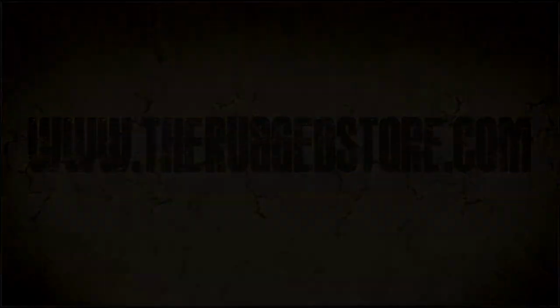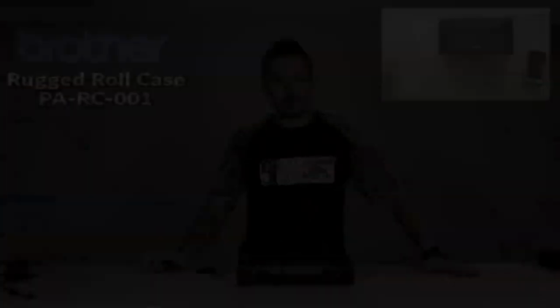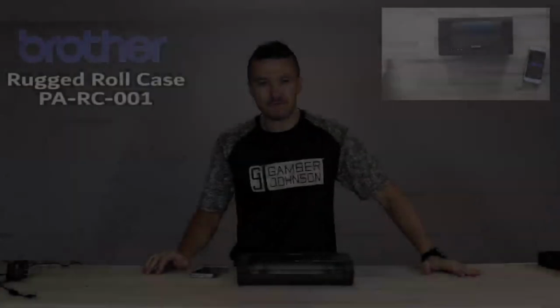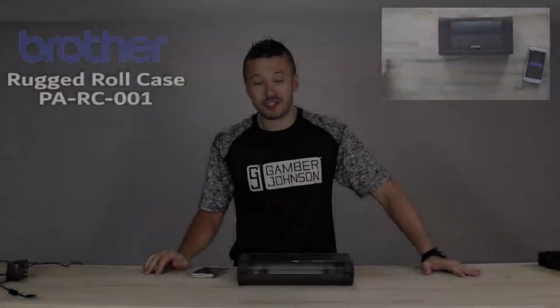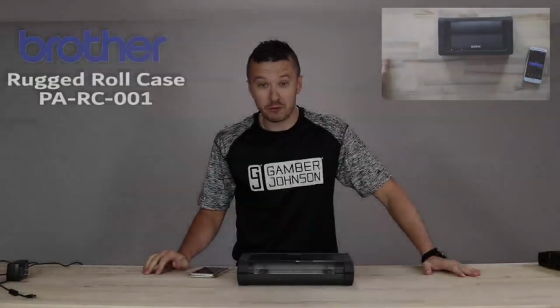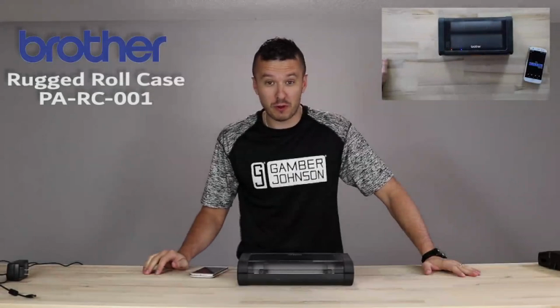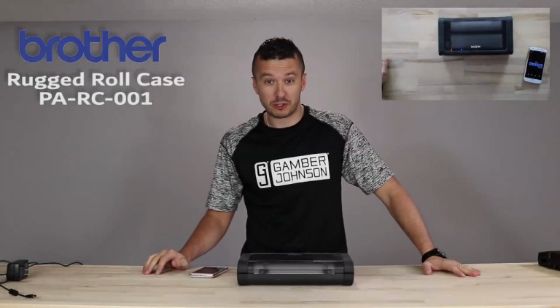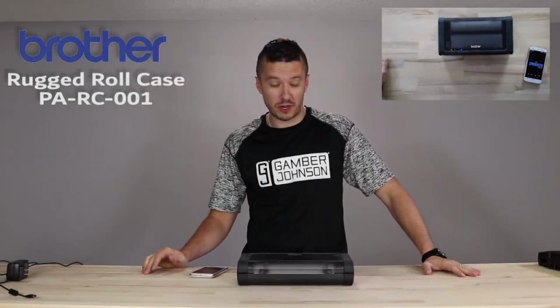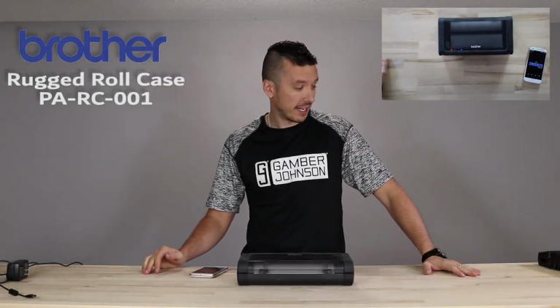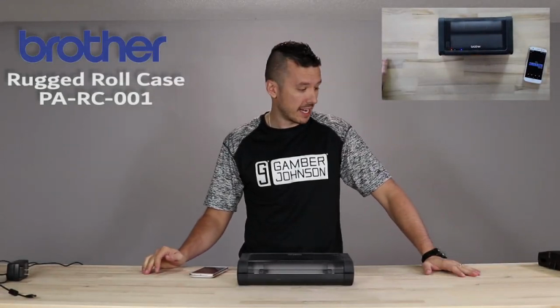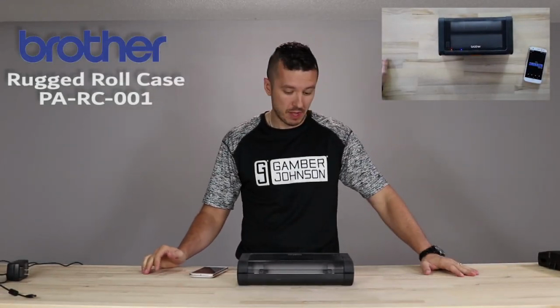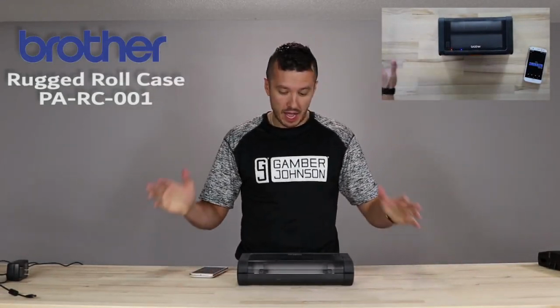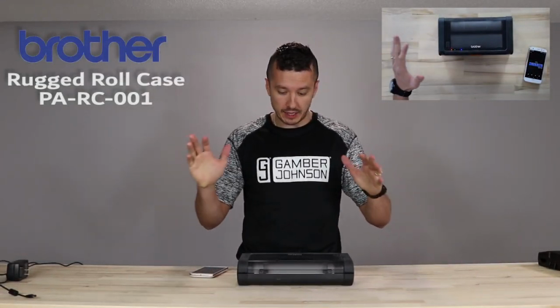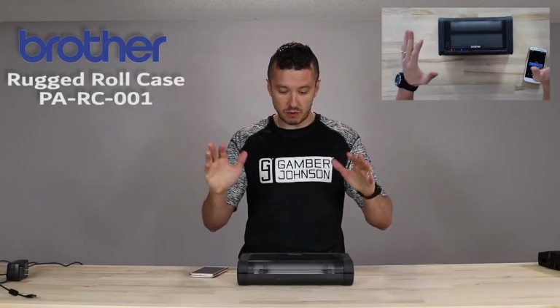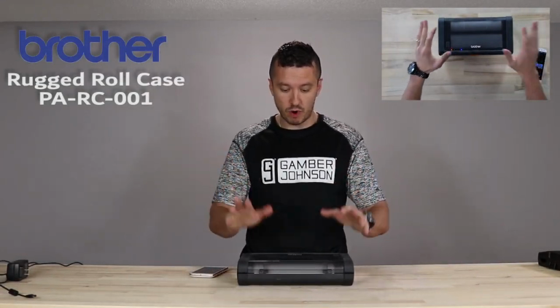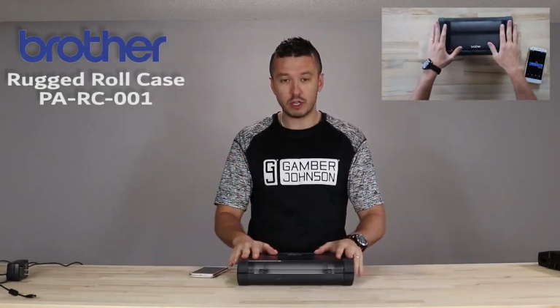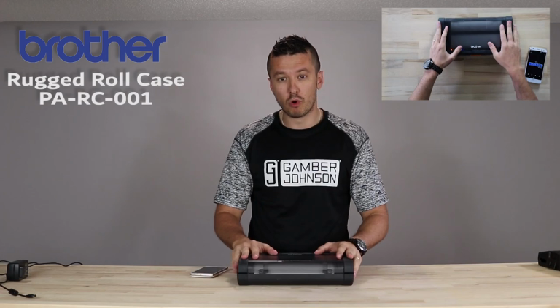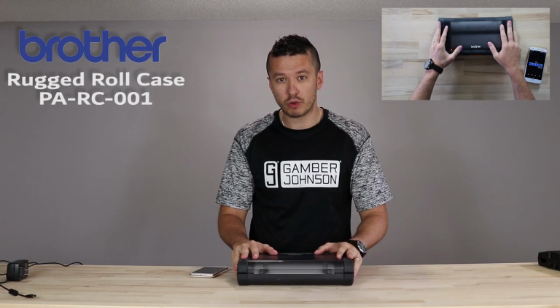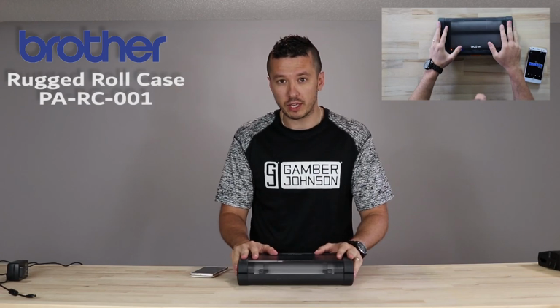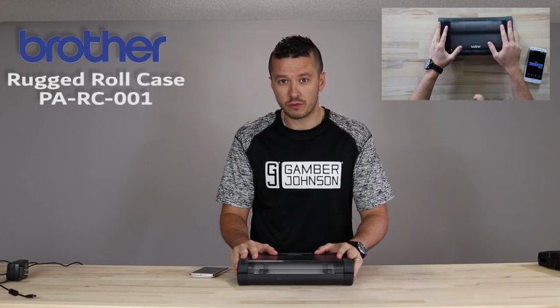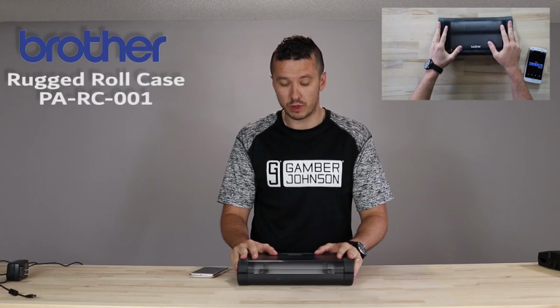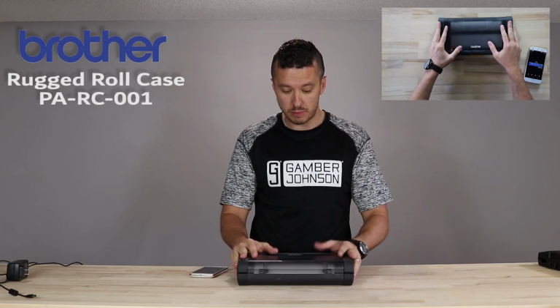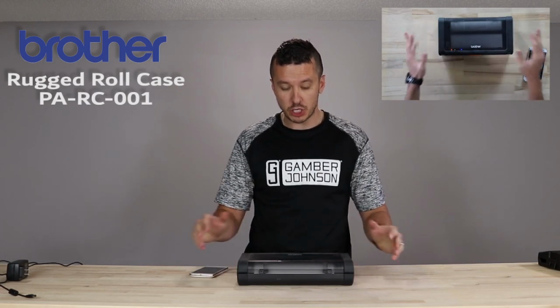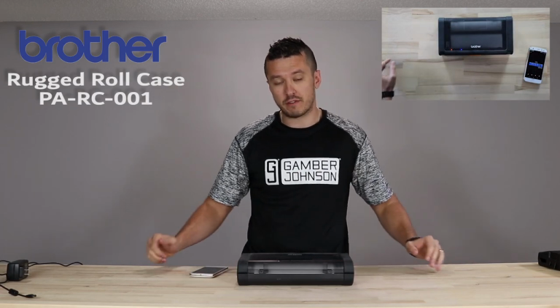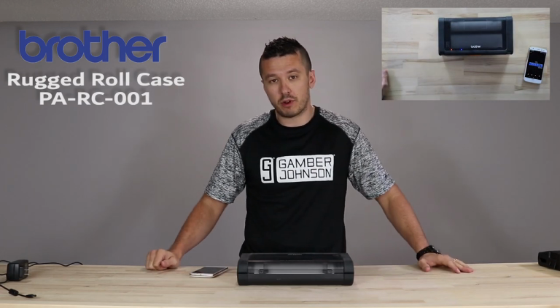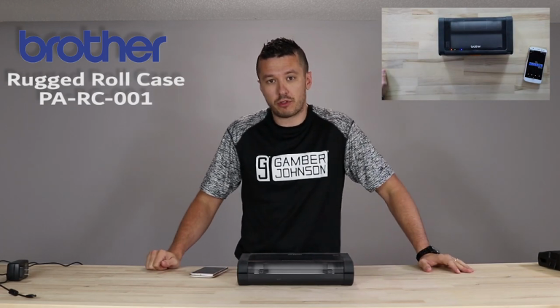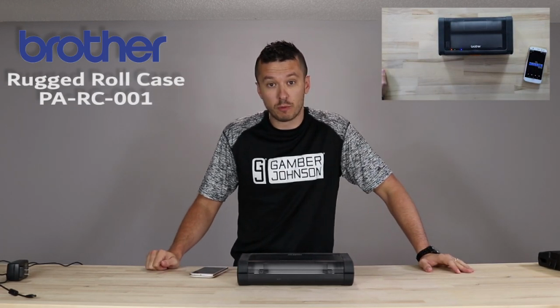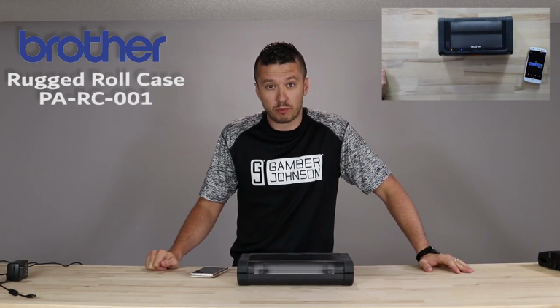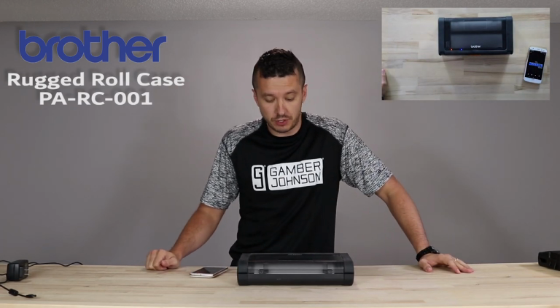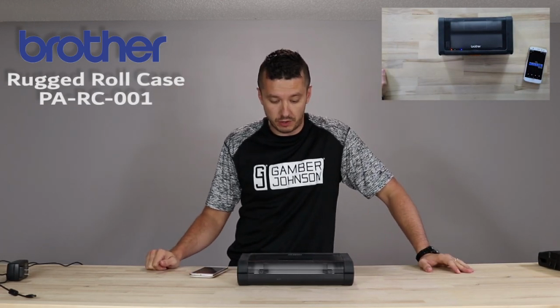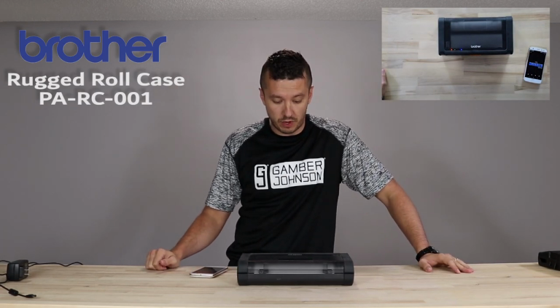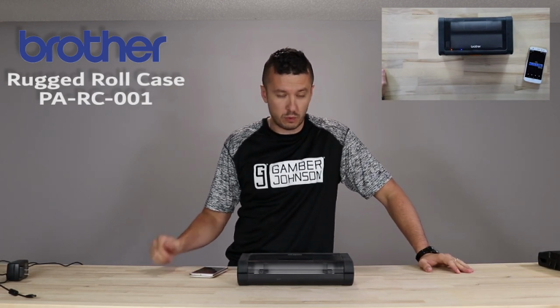Hi everybody, this is Aaron with TheRuggedStore.com. I got the rugged roll case for the PJ7 Brother thermal printer in front of you.